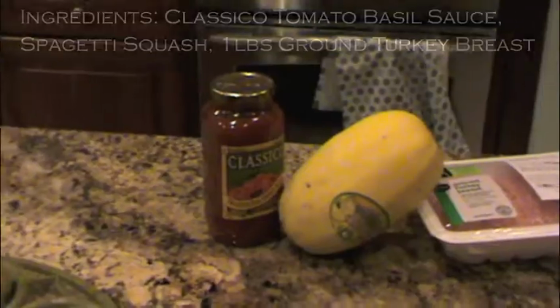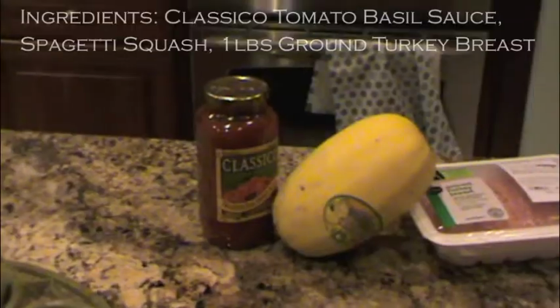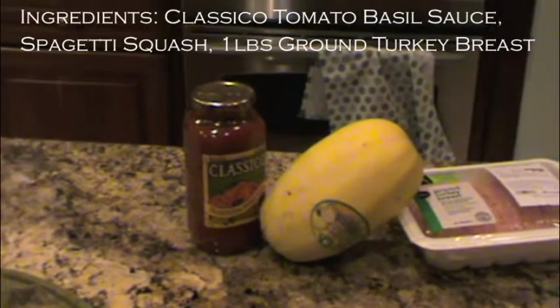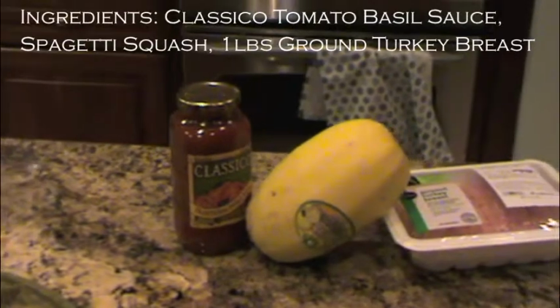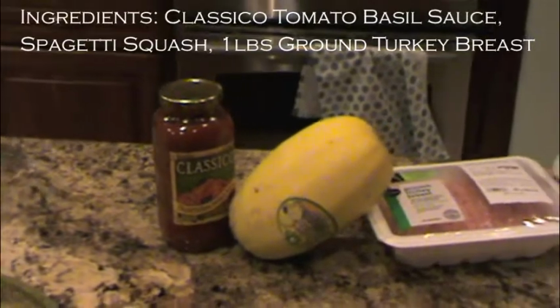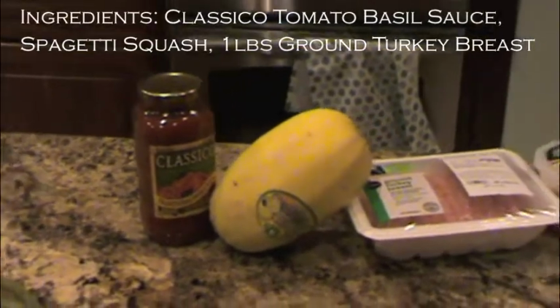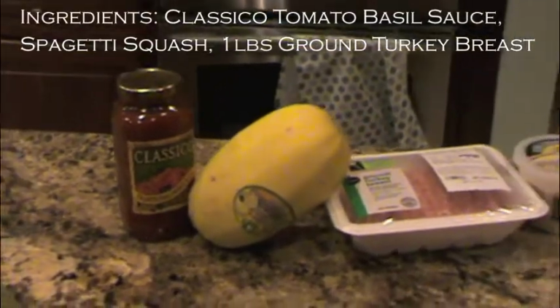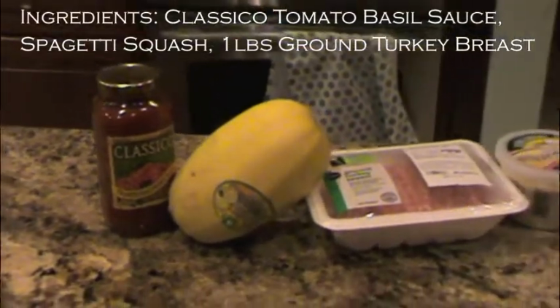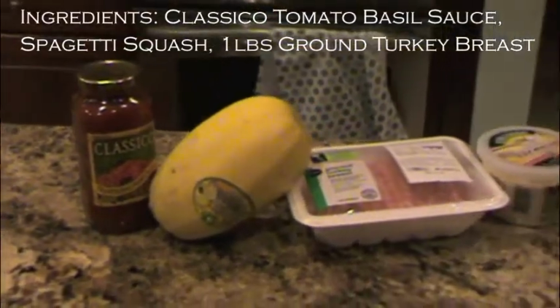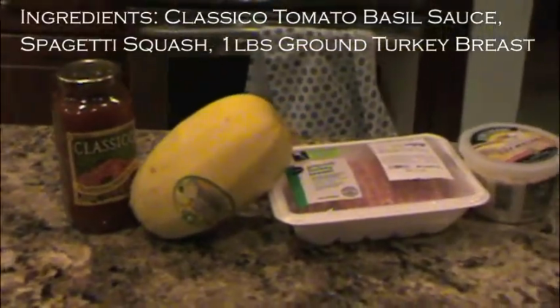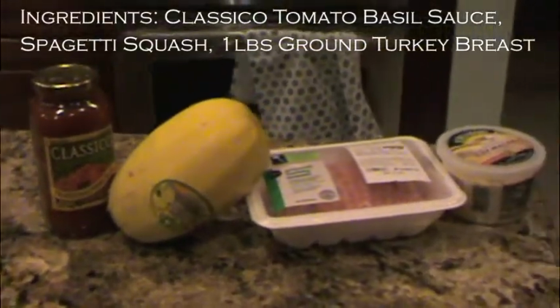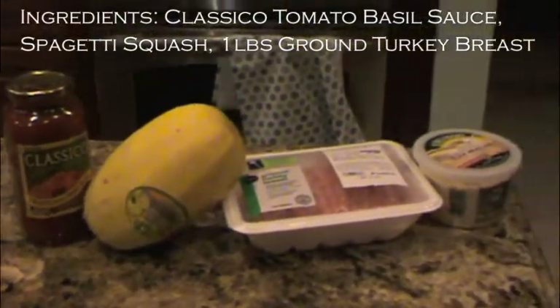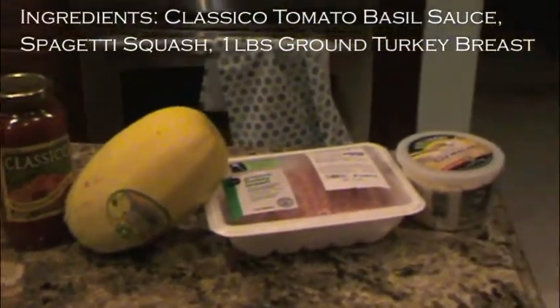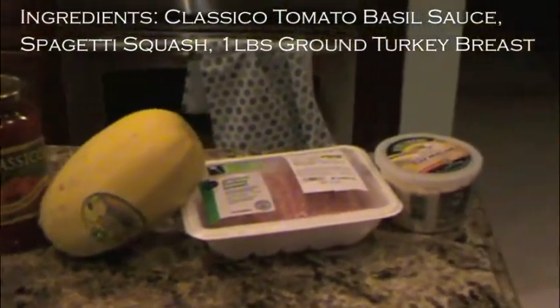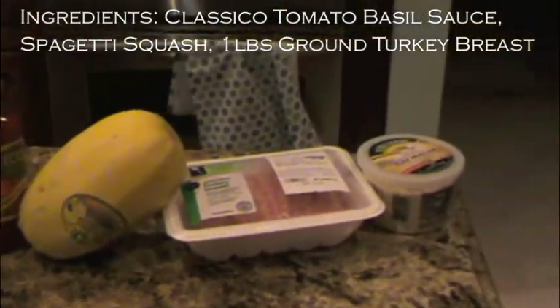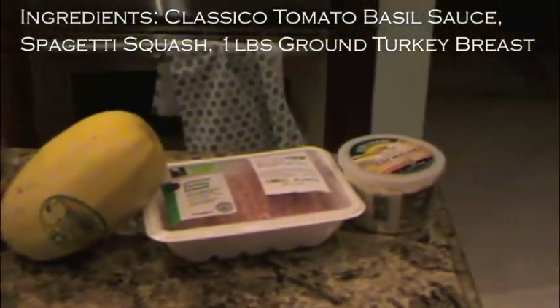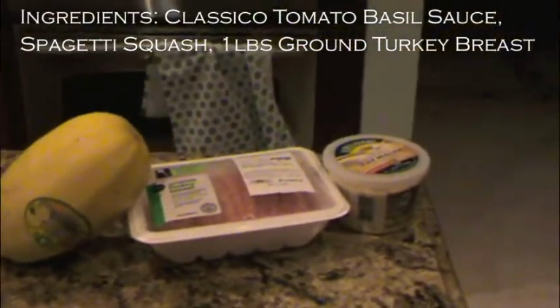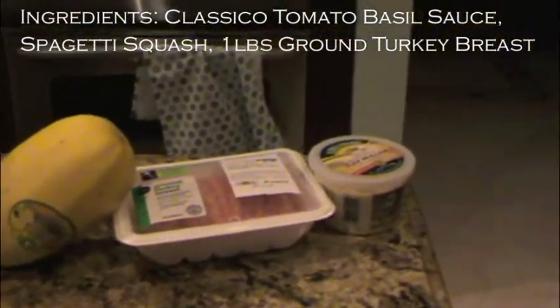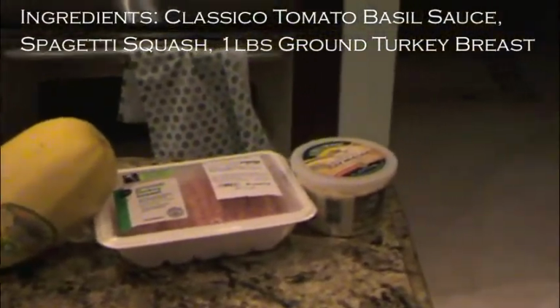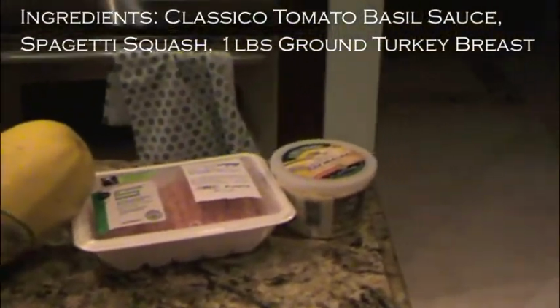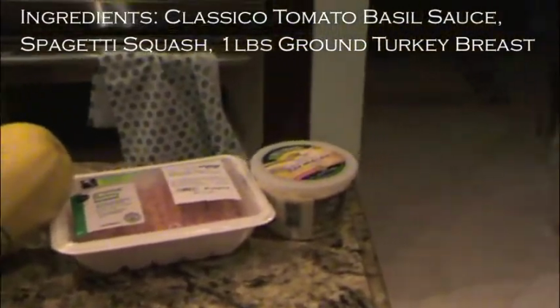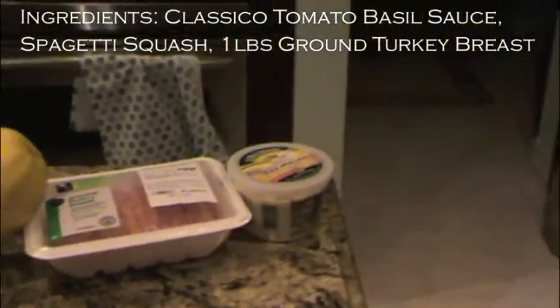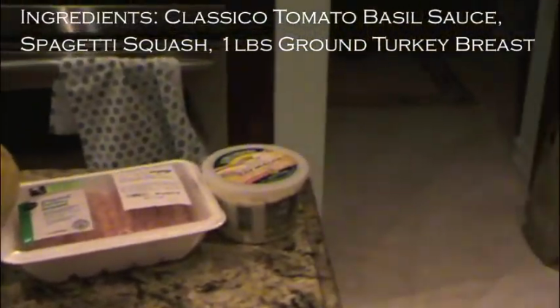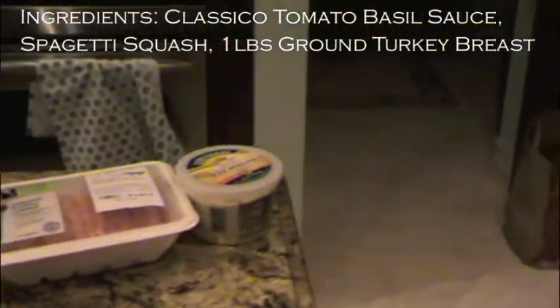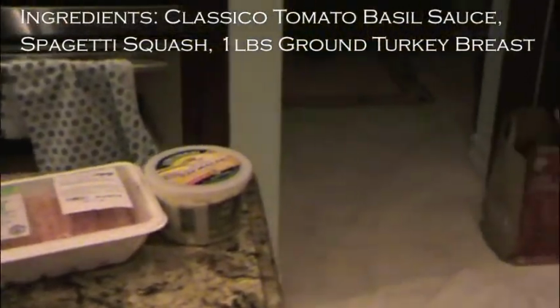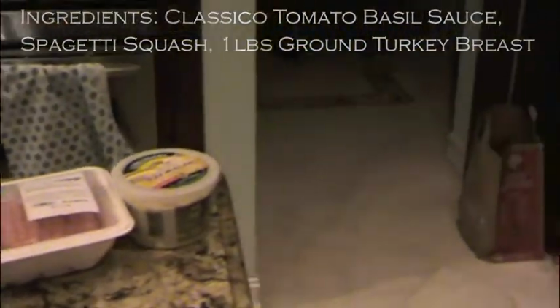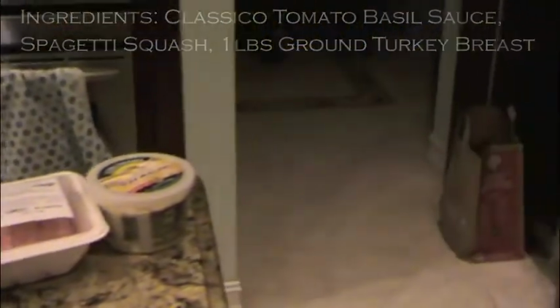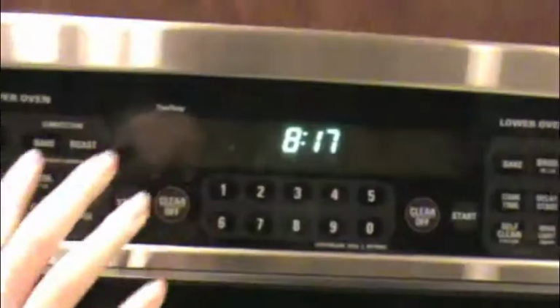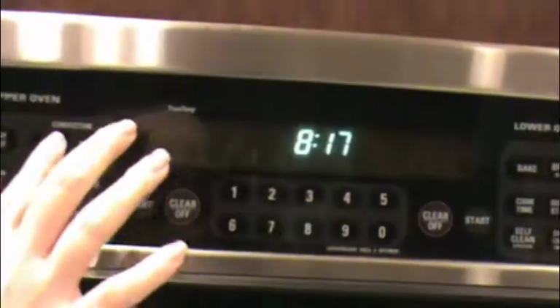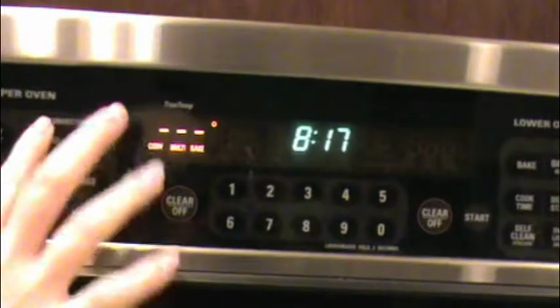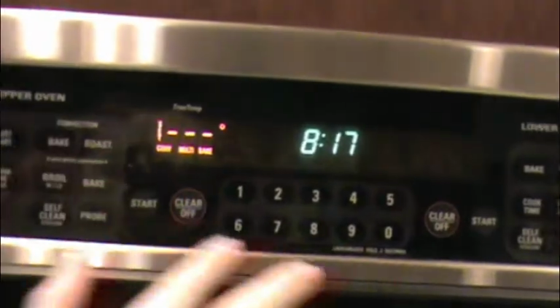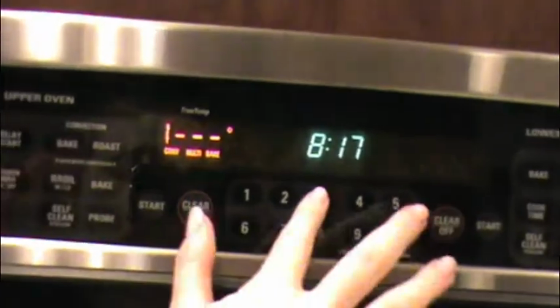You're going to need a jar of Classico tomato basil, spaghetti squash, ground turkey breast, and some Parmesan cheese.